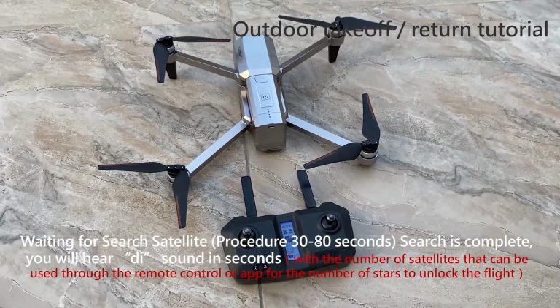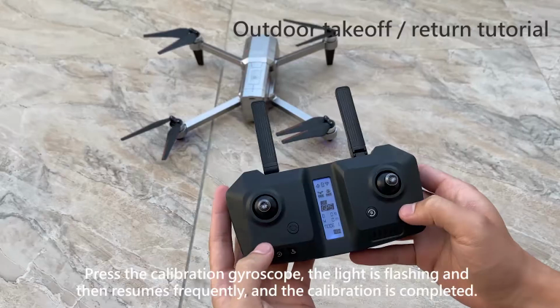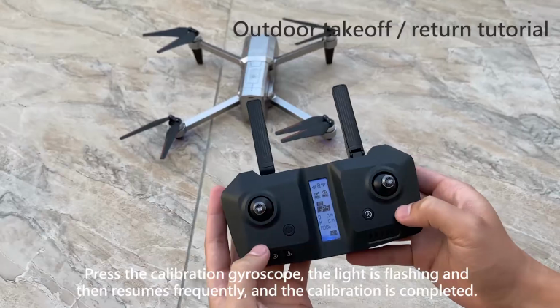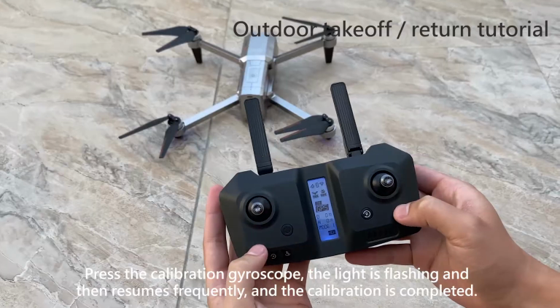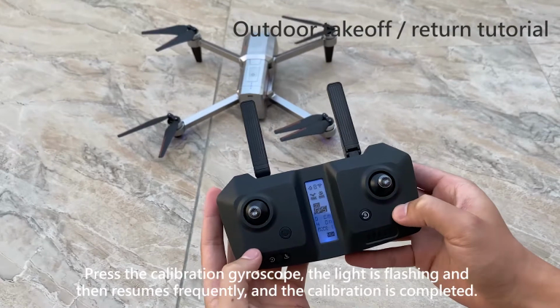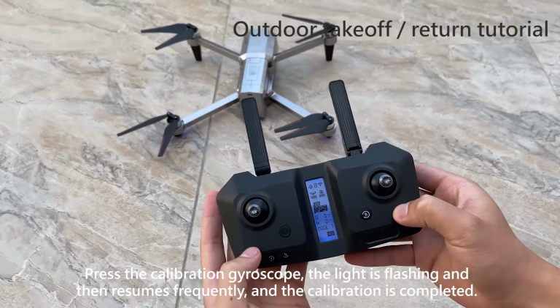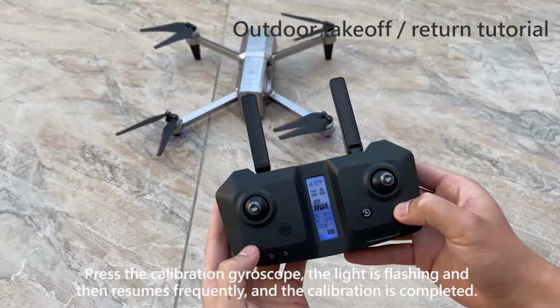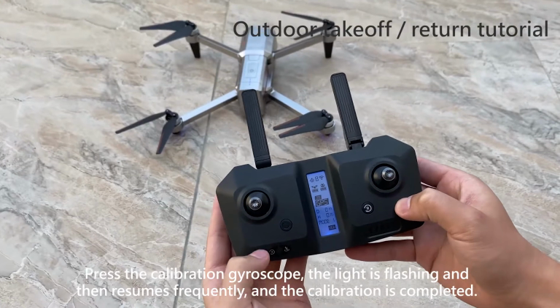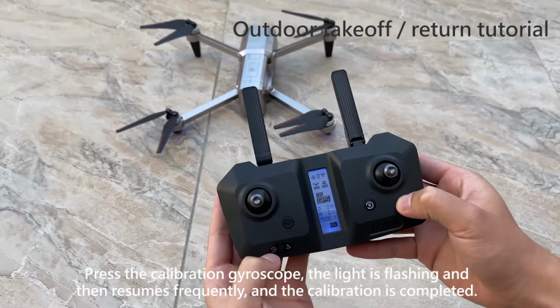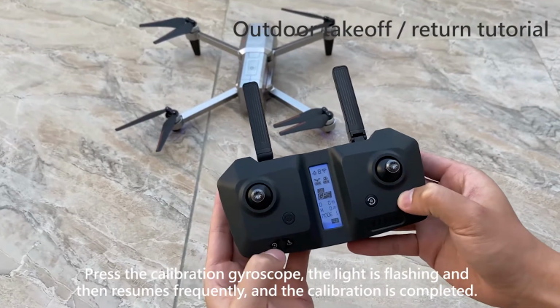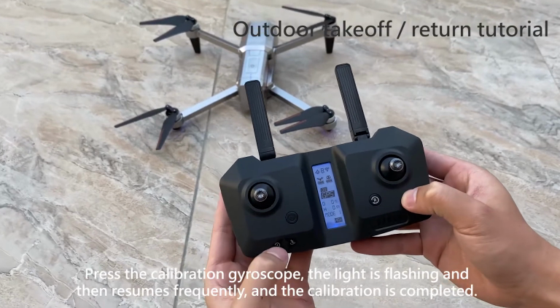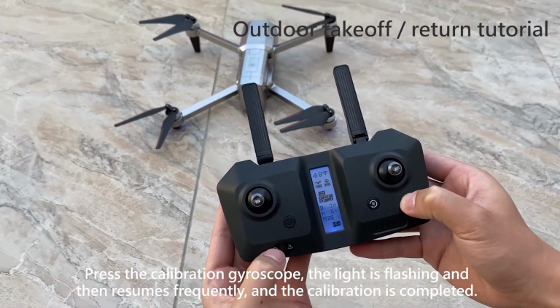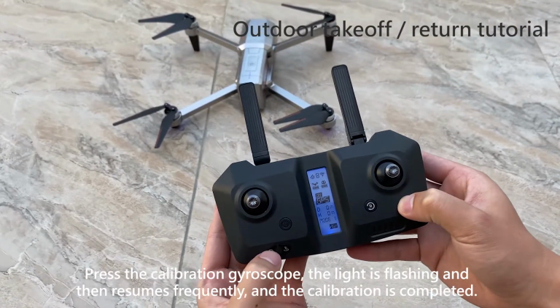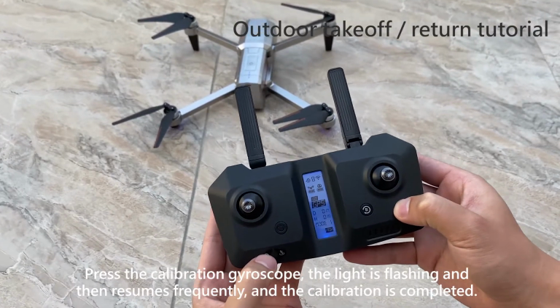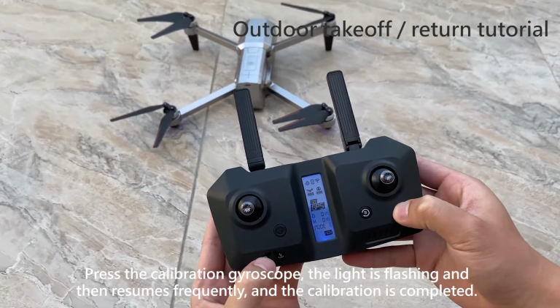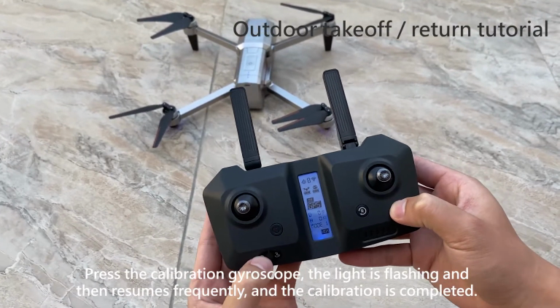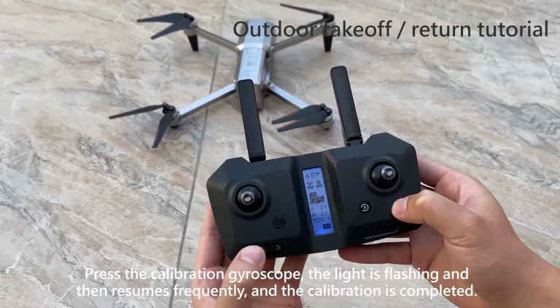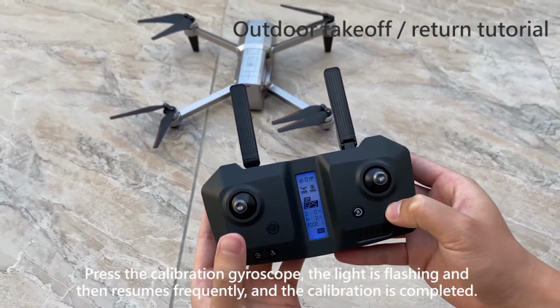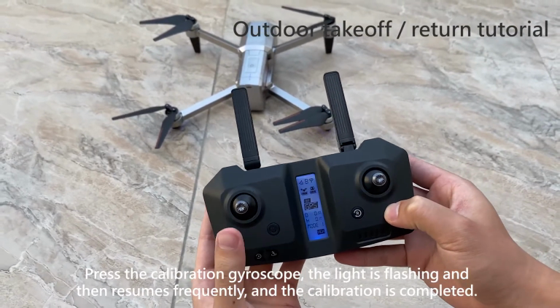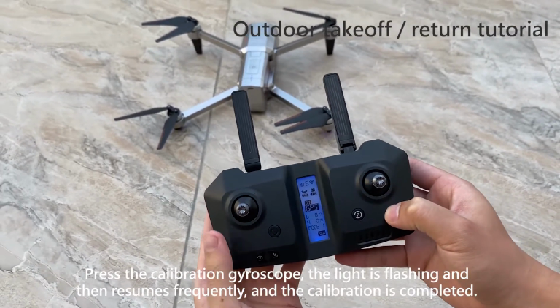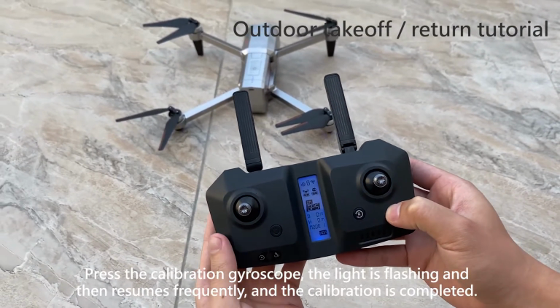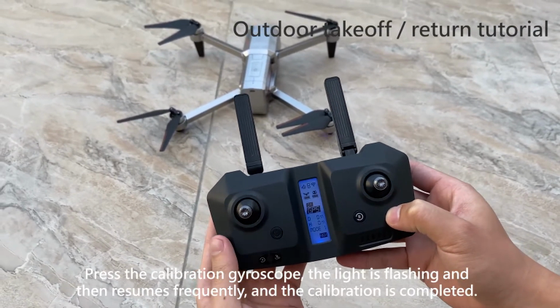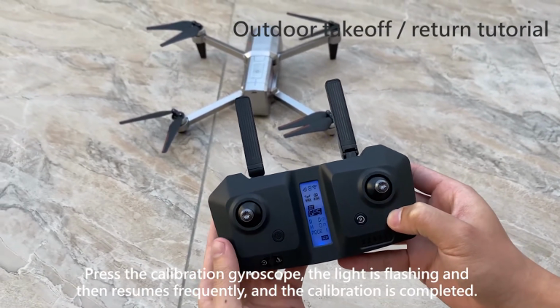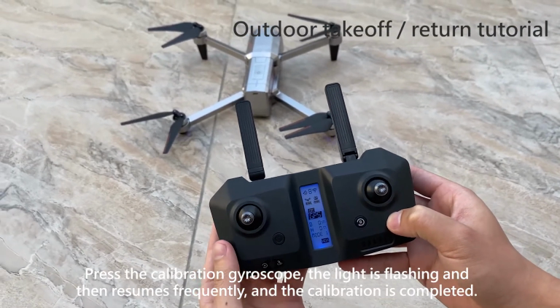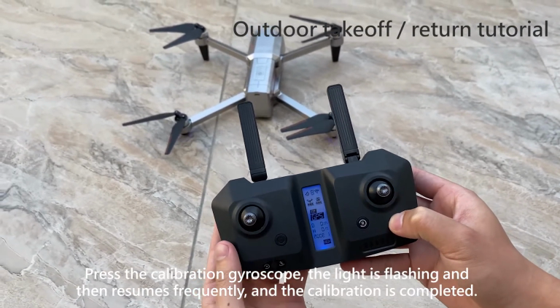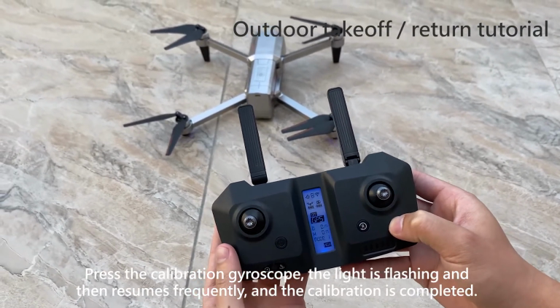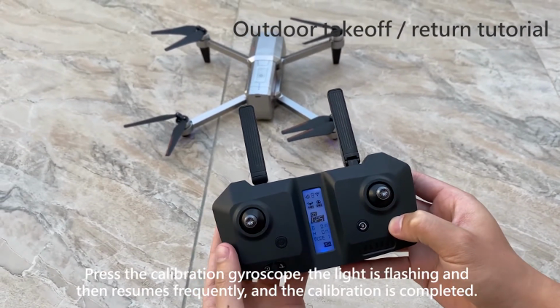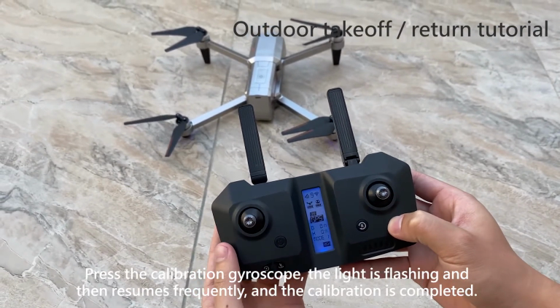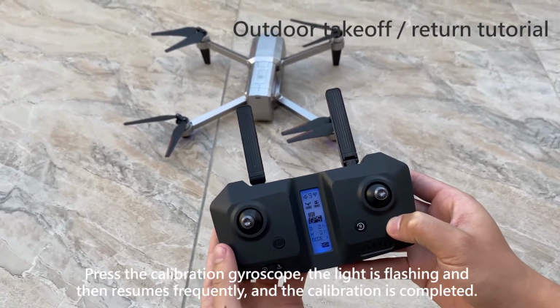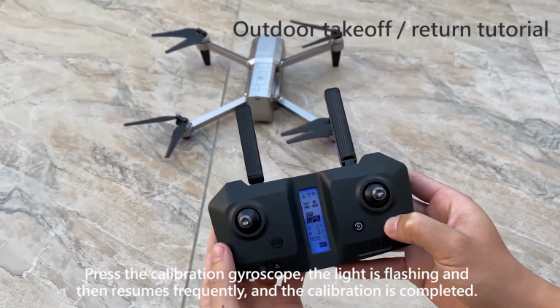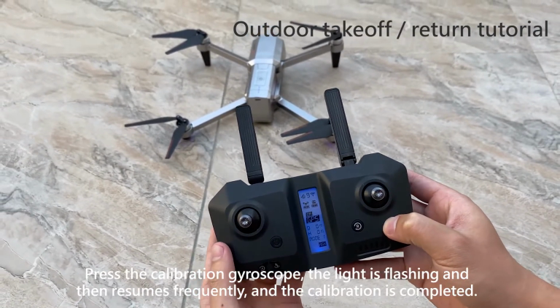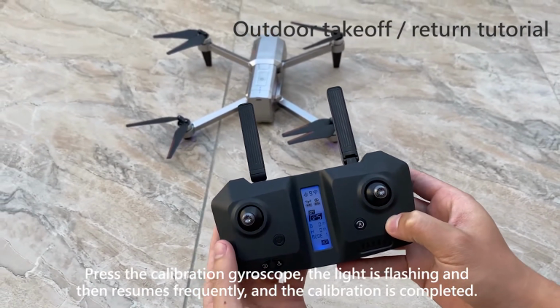Press the calibration button to calibrate the gyroscope. The indicator light will flash and then resume its normal frequency when calibration is completed.